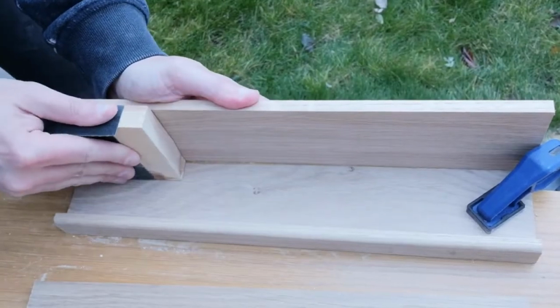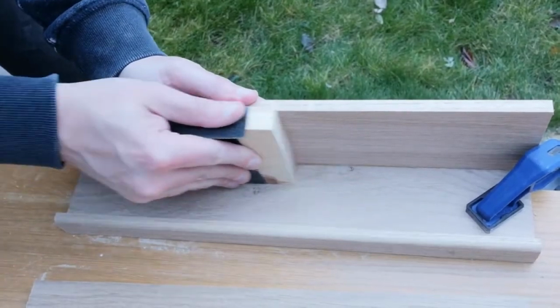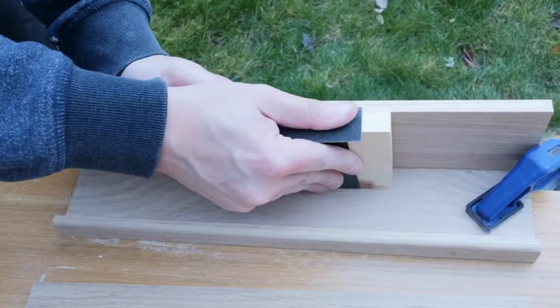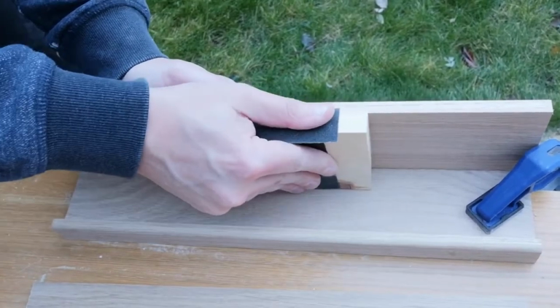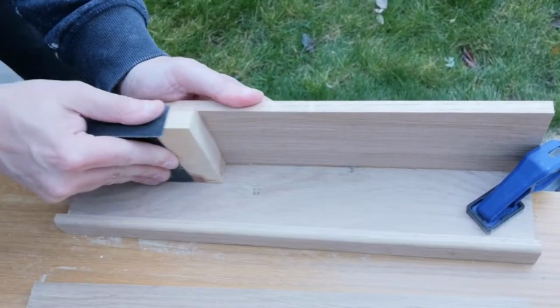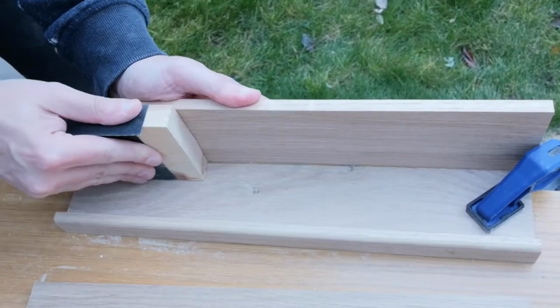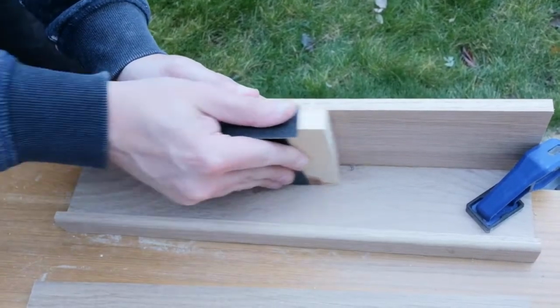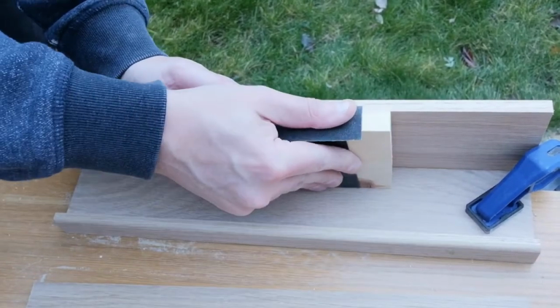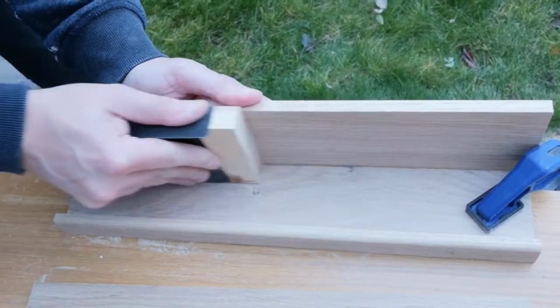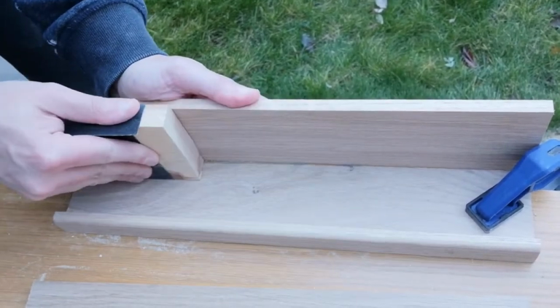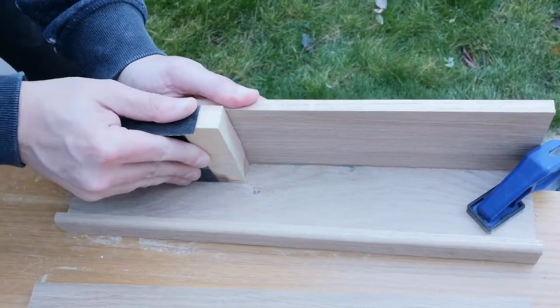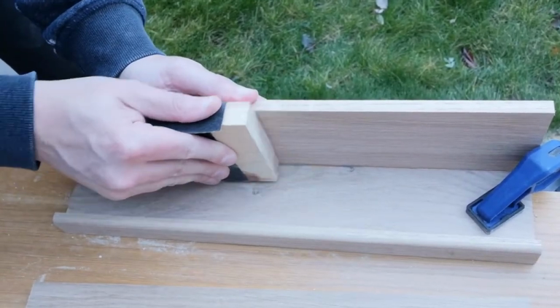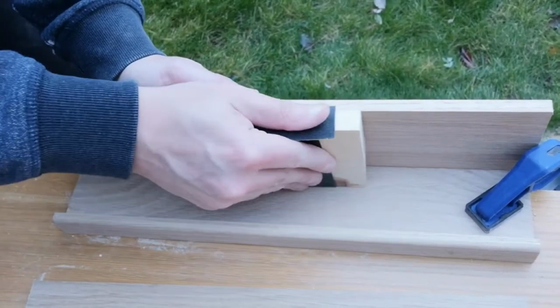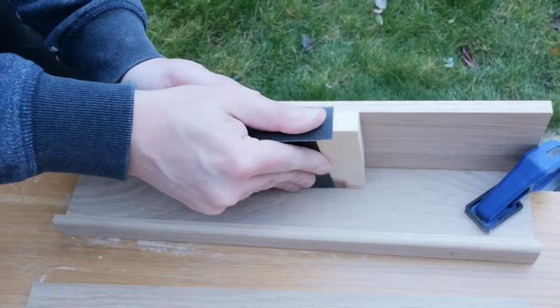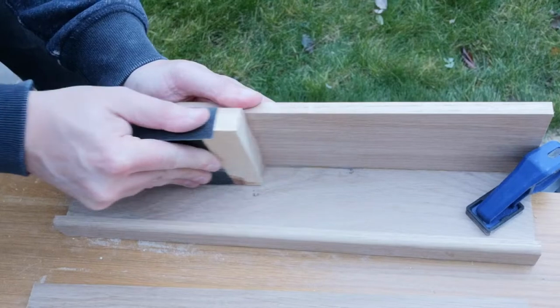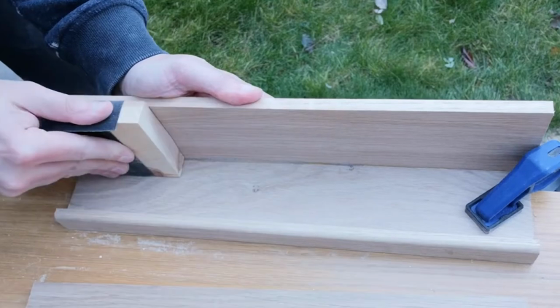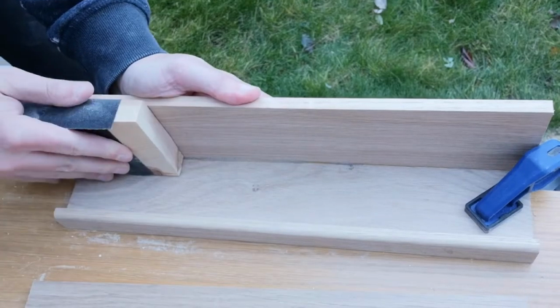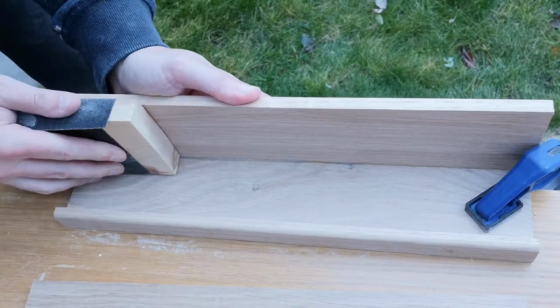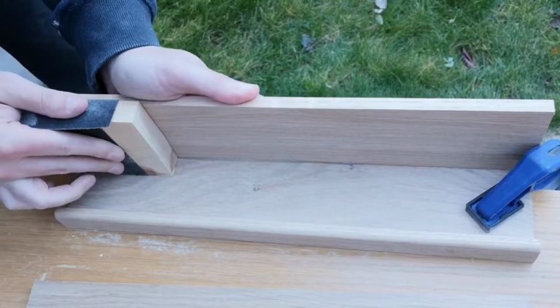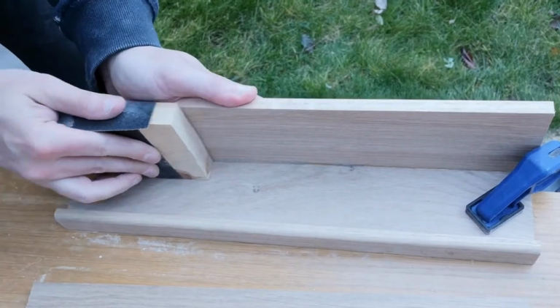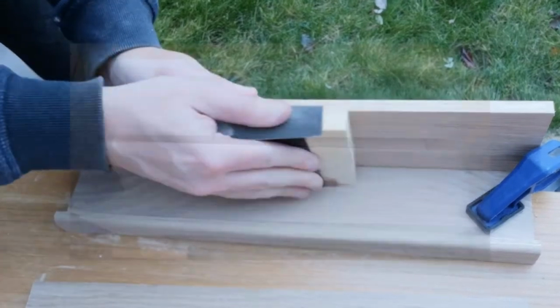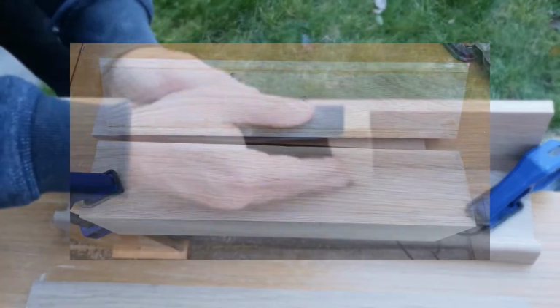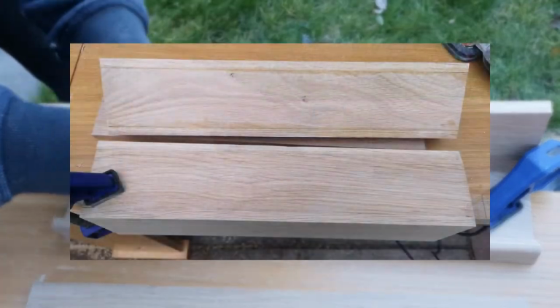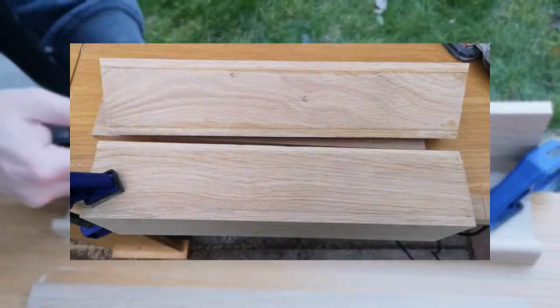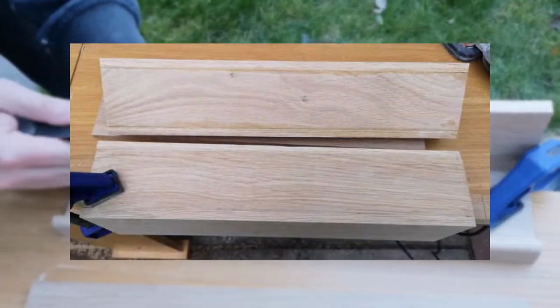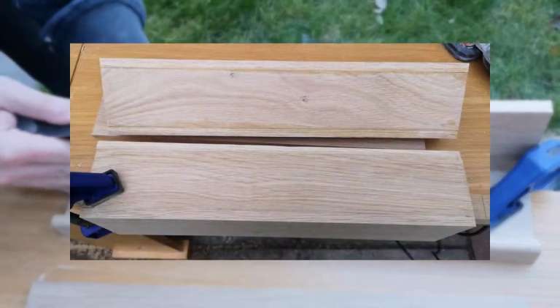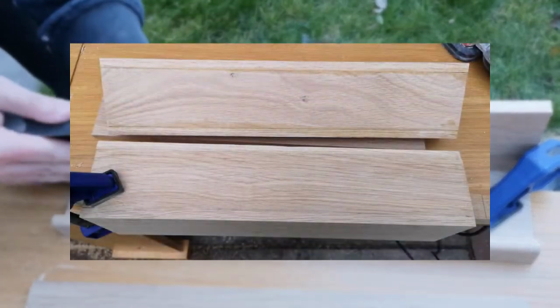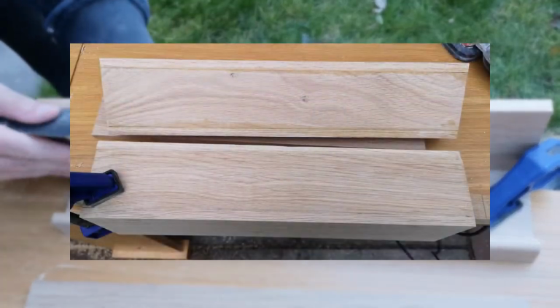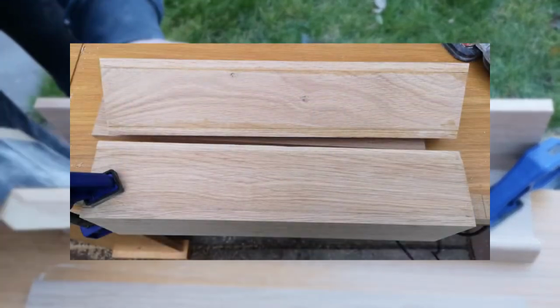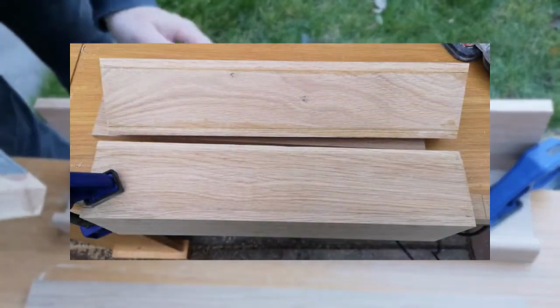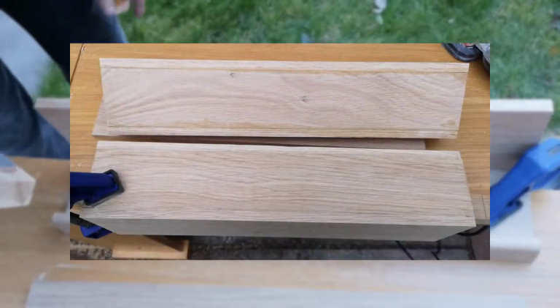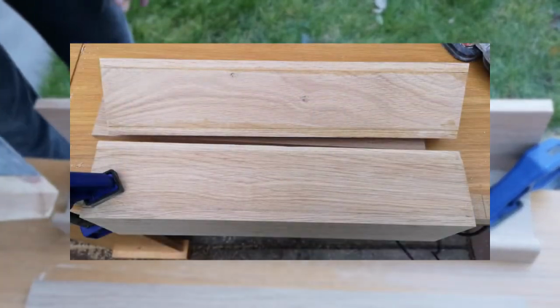So much sanding. Still, by the end it was definitely looking good — you can really see the difference here in this photo.